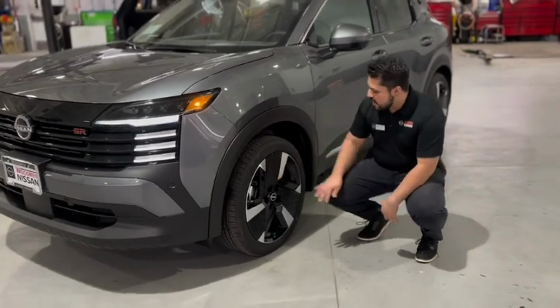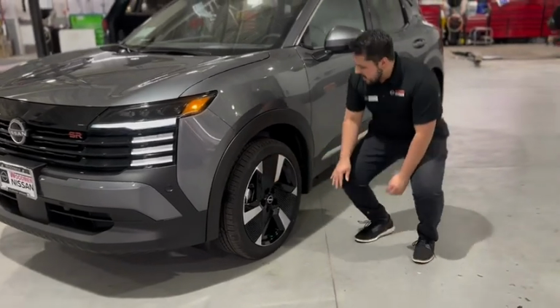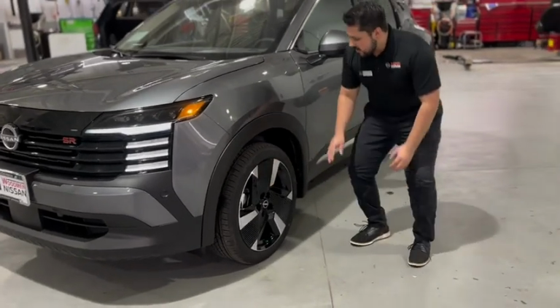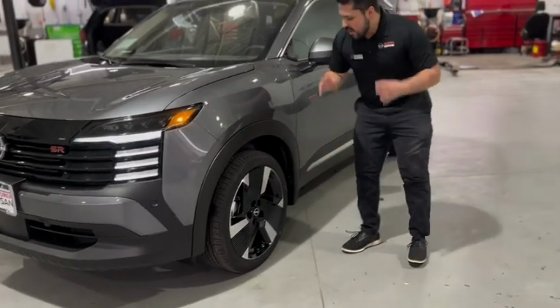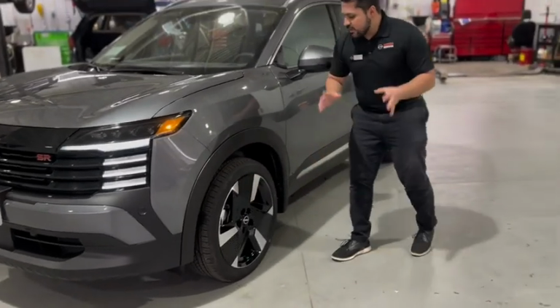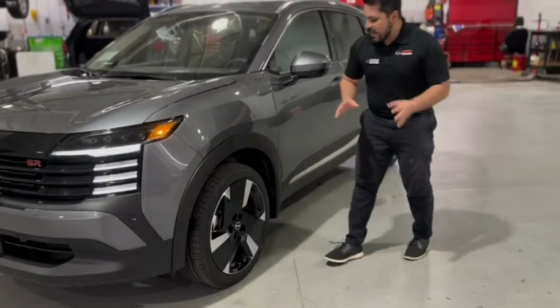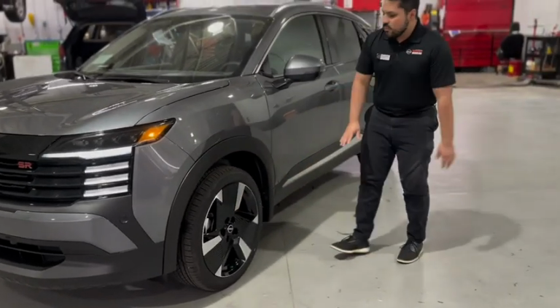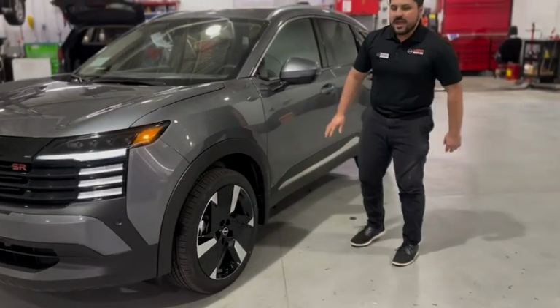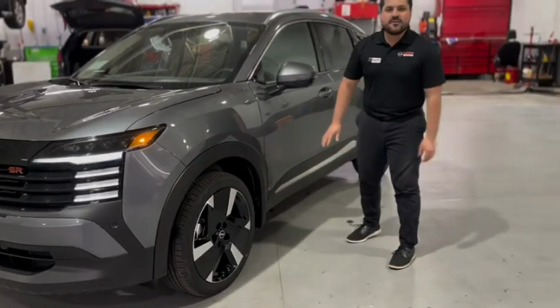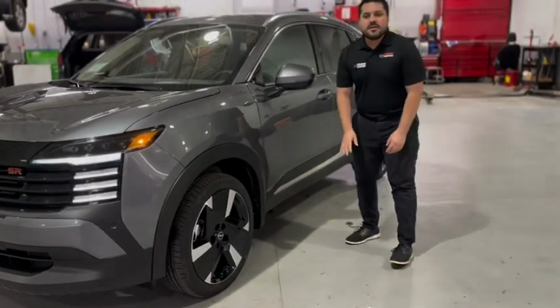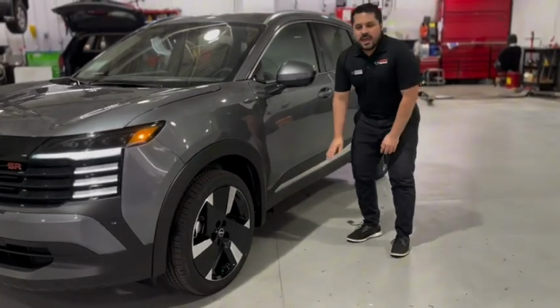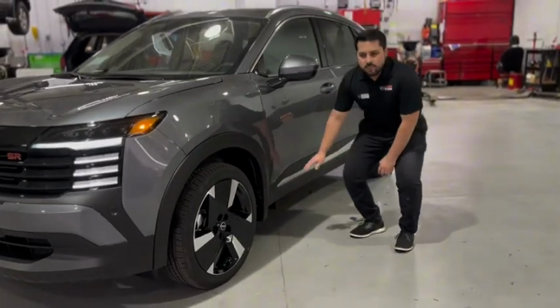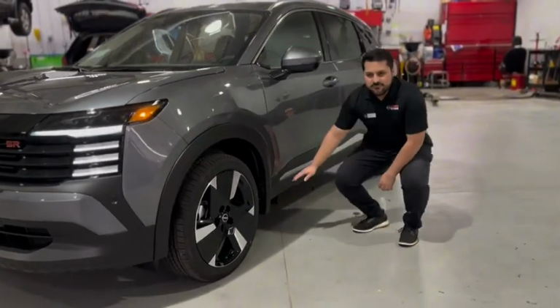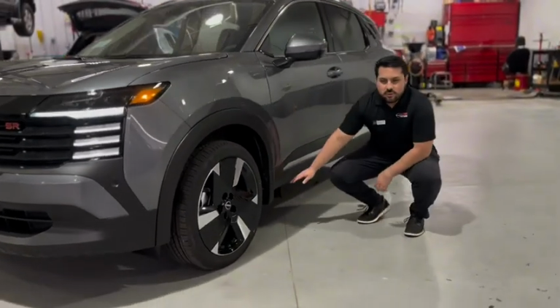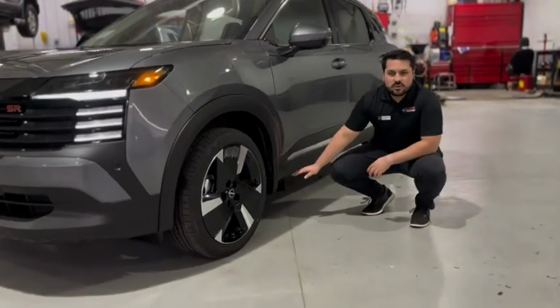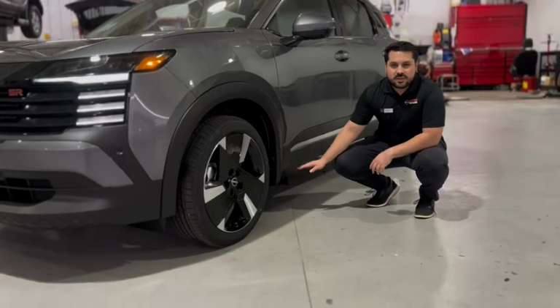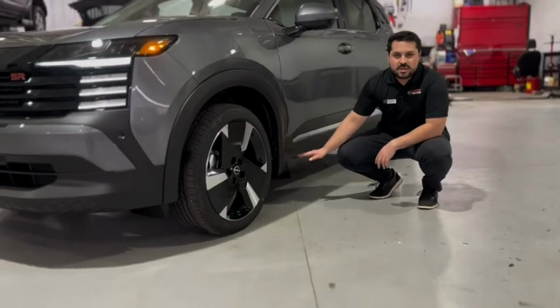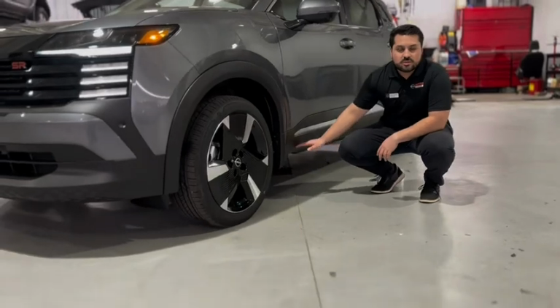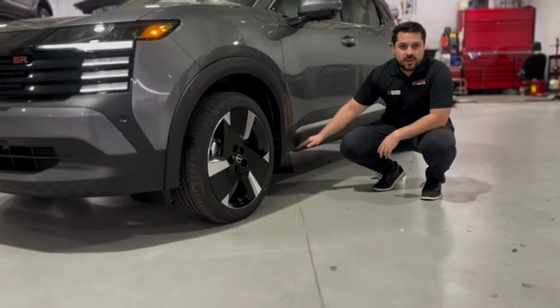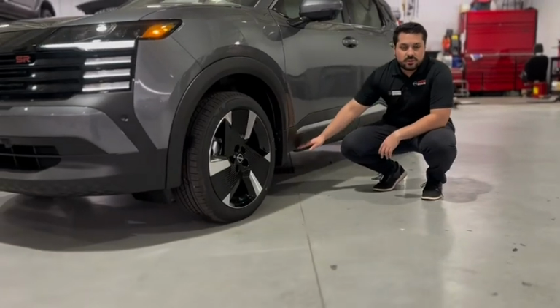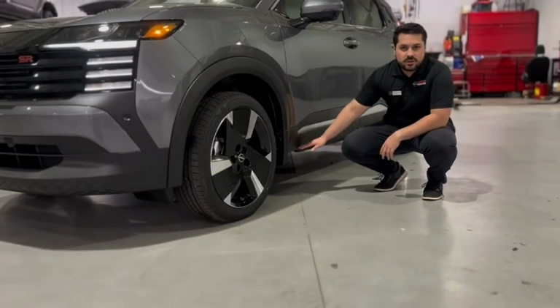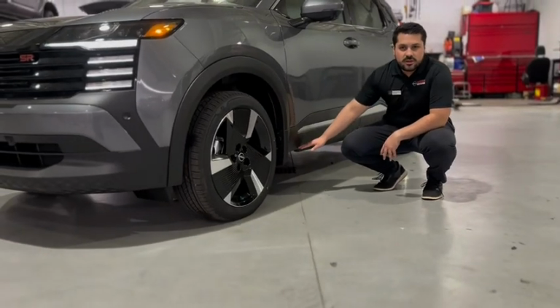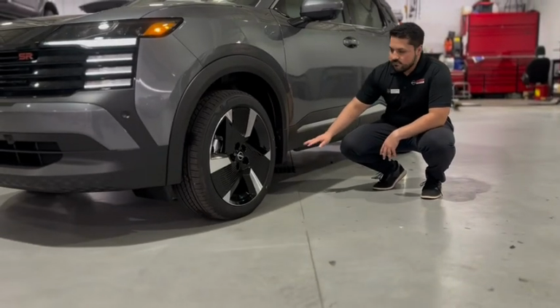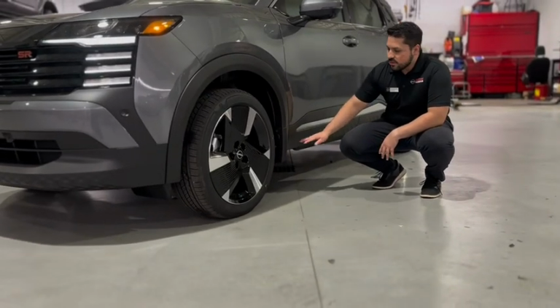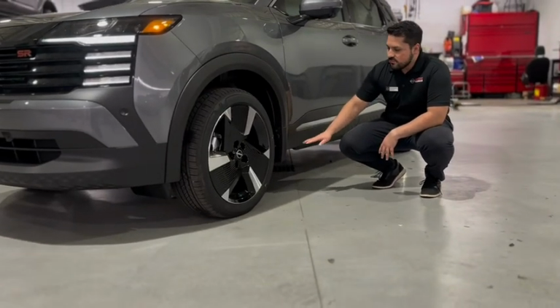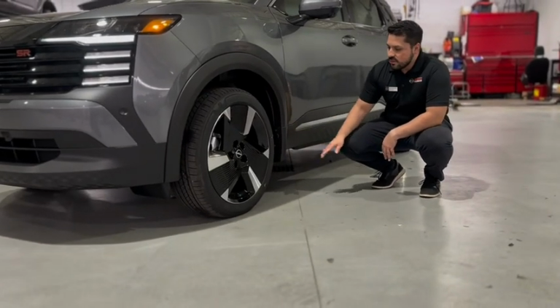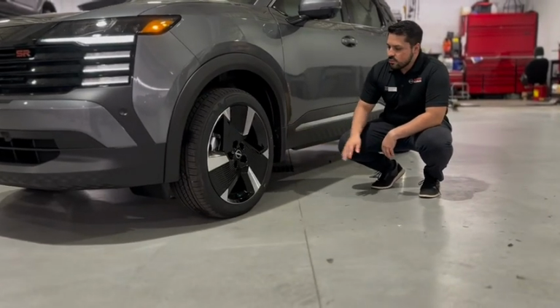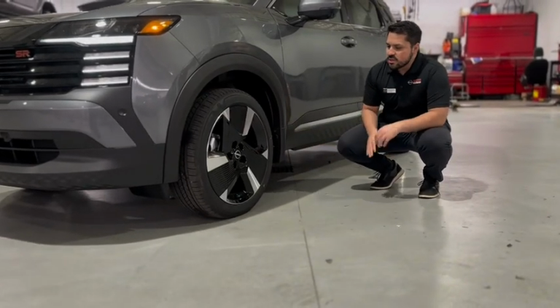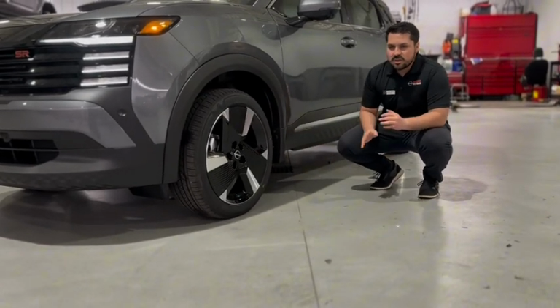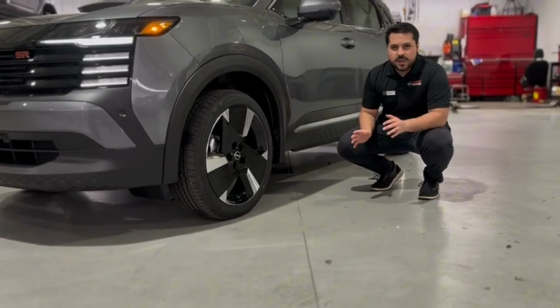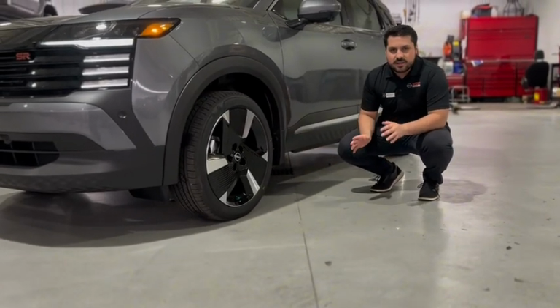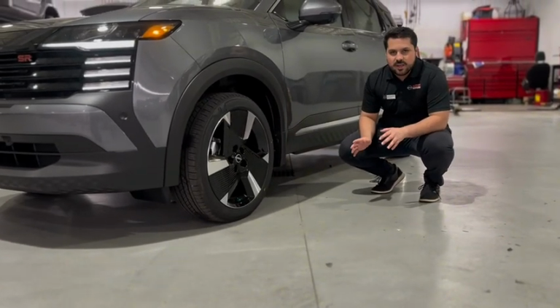And not only that, we have 8.4 inches of ground clearance for this vehicle, which is best in class.